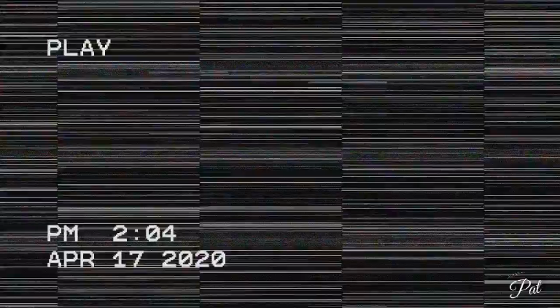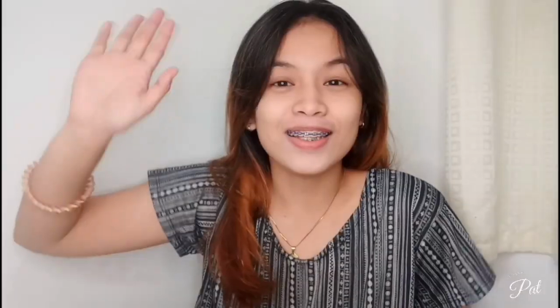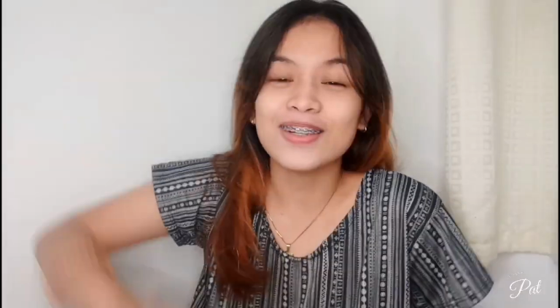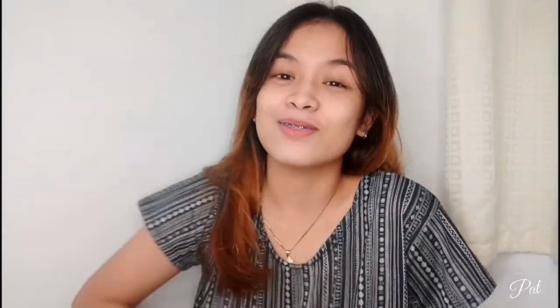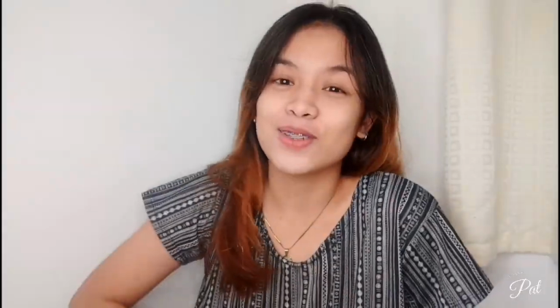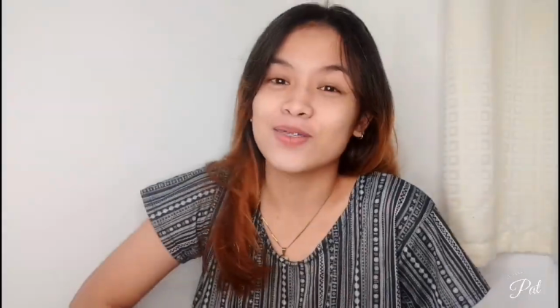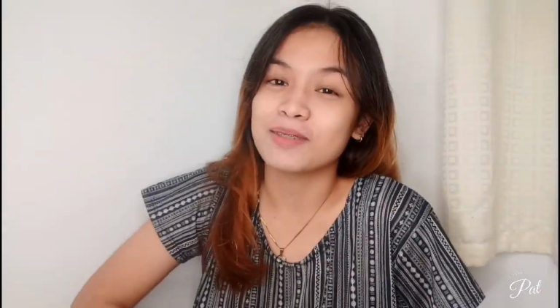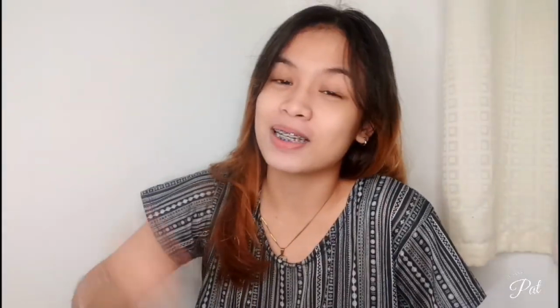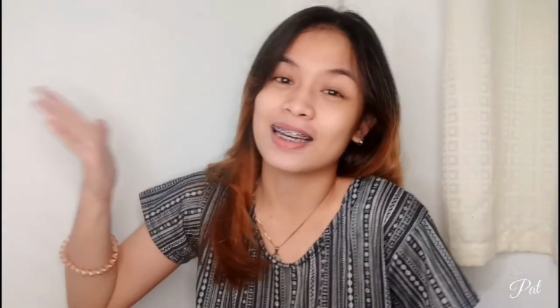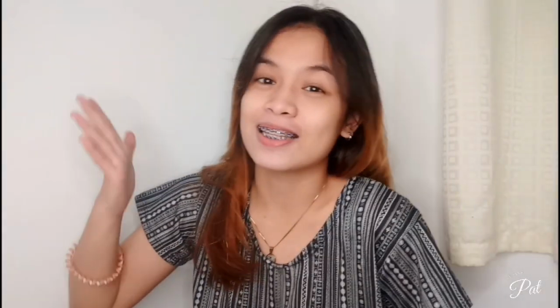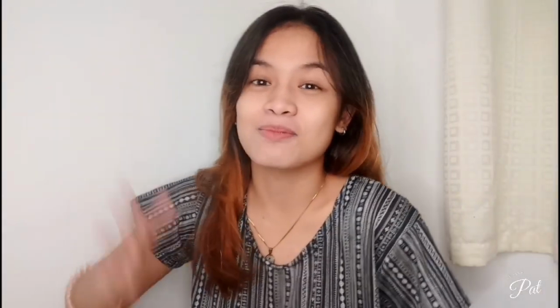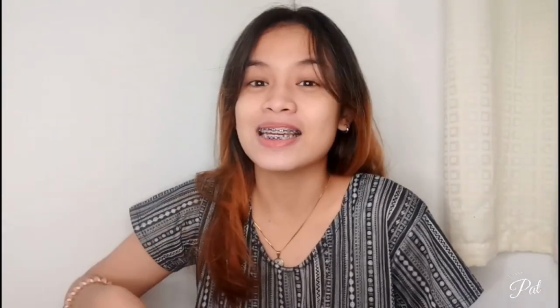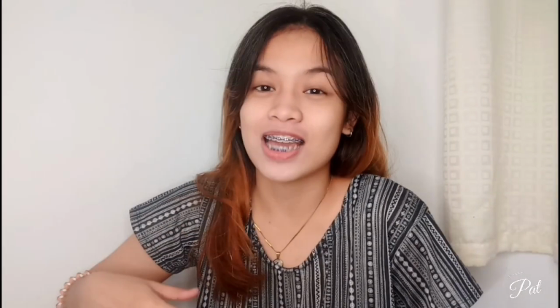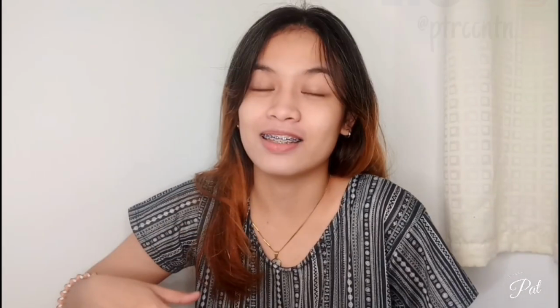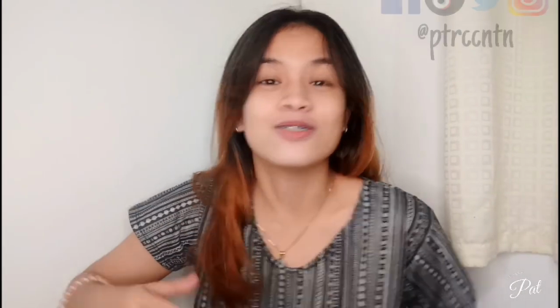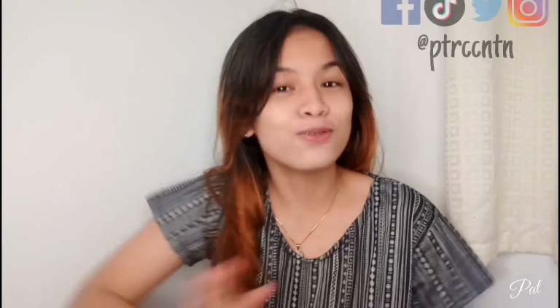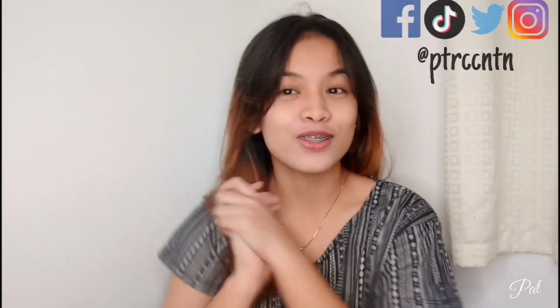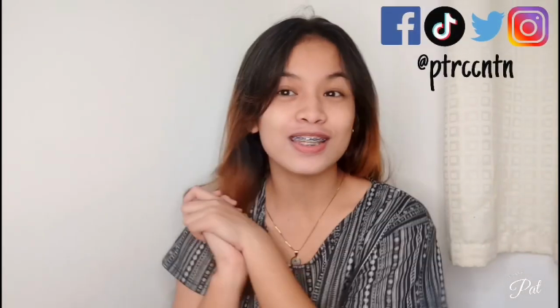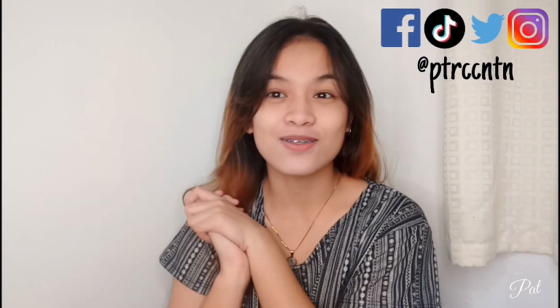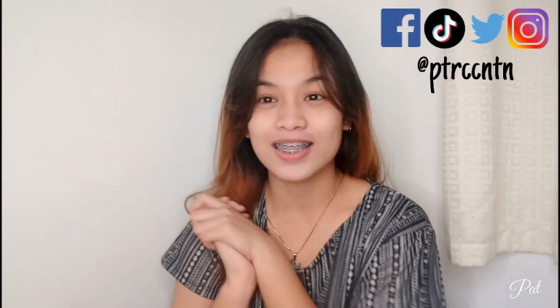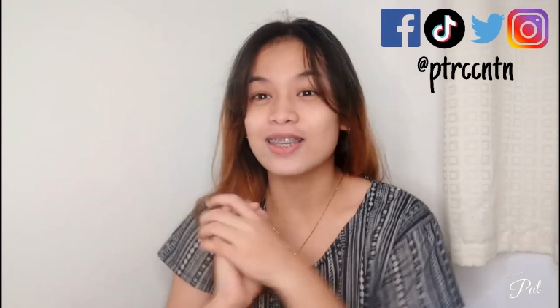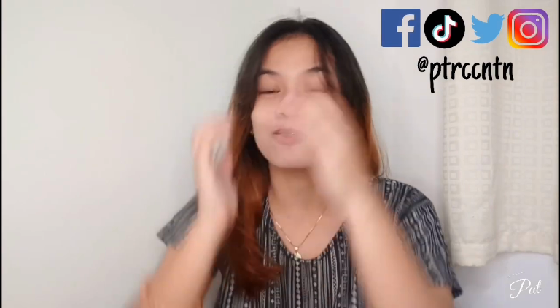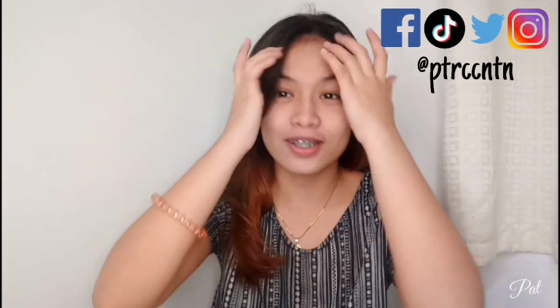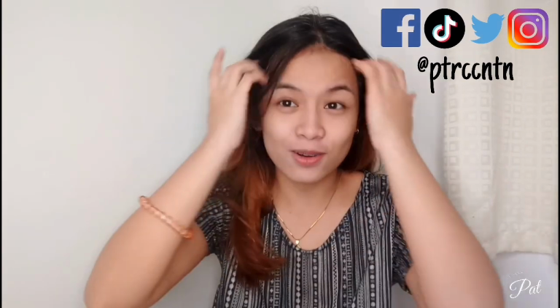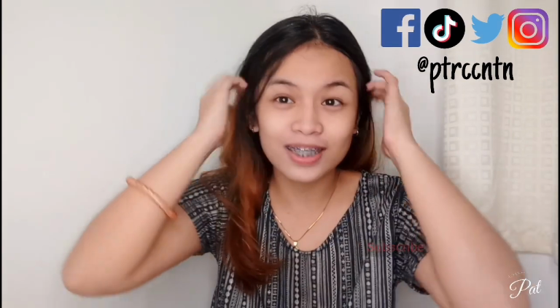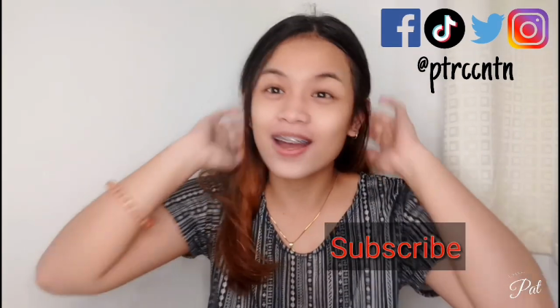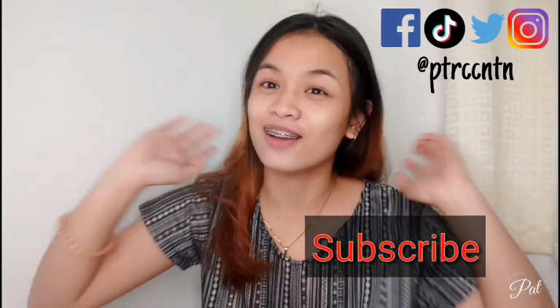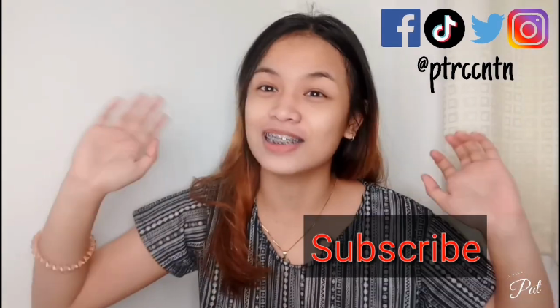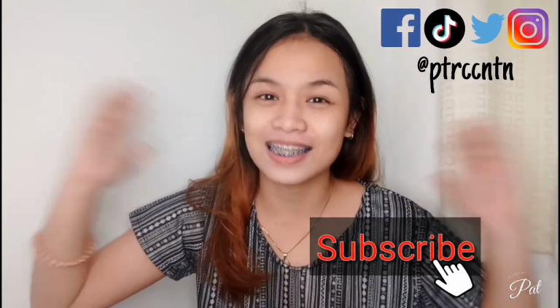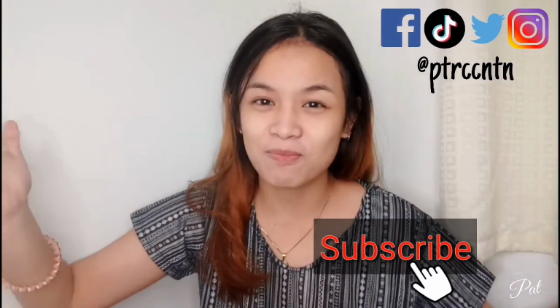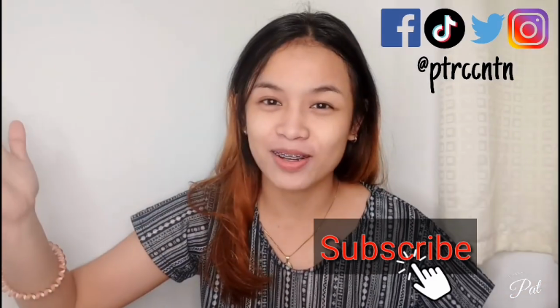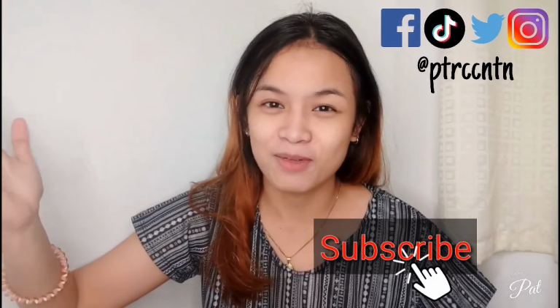Hello everyone, welcome back again to my channel. So for today's video, we're going to have an experiment.